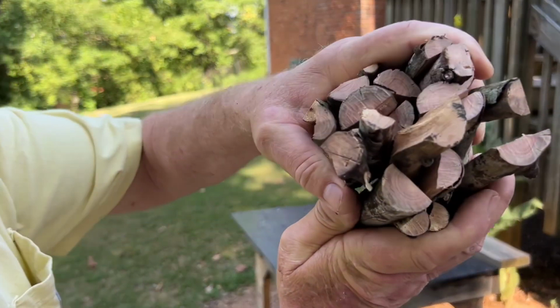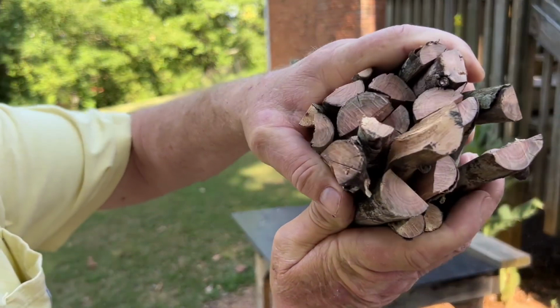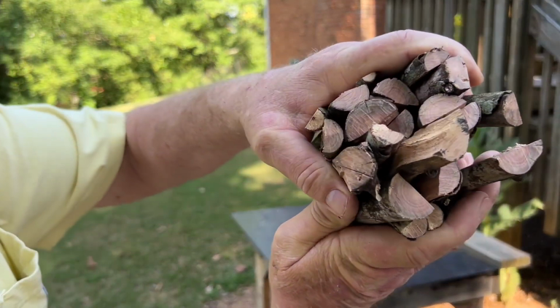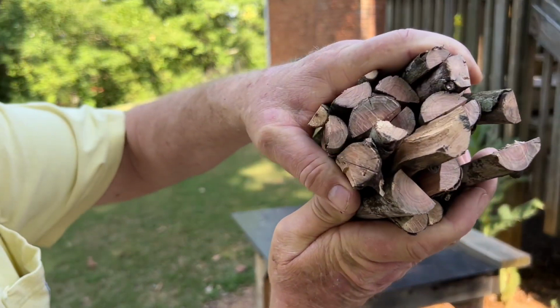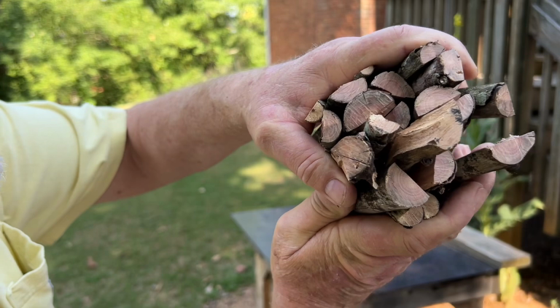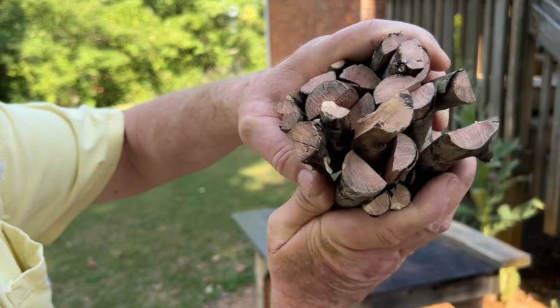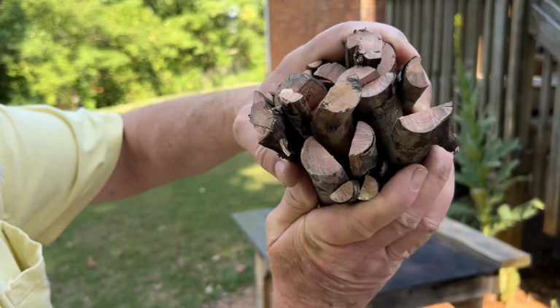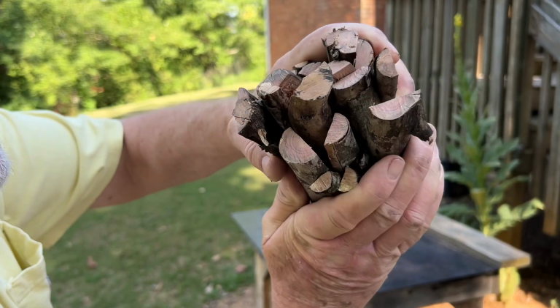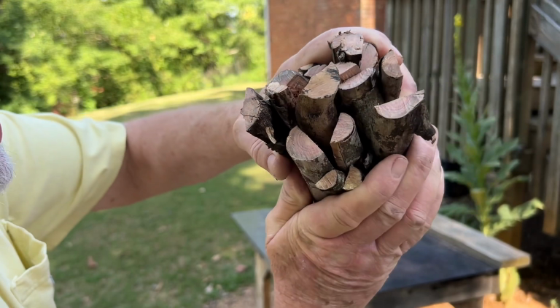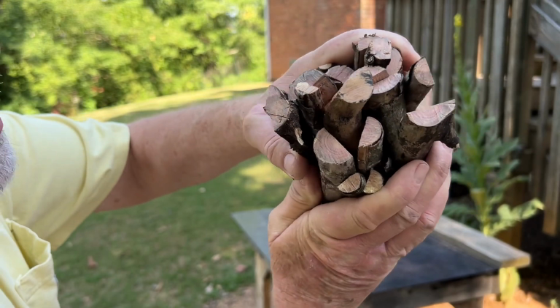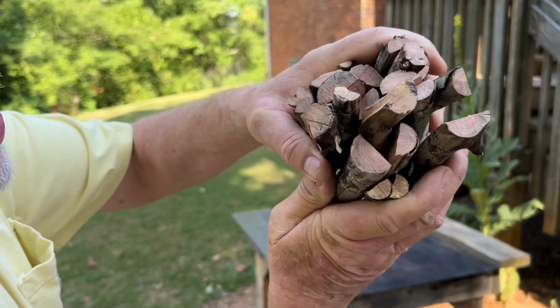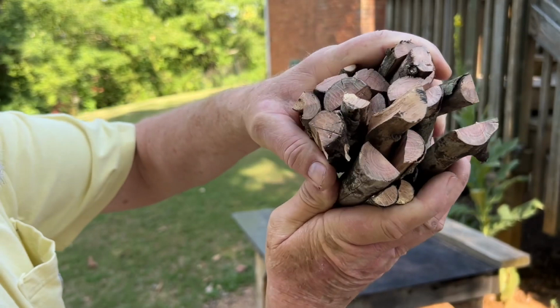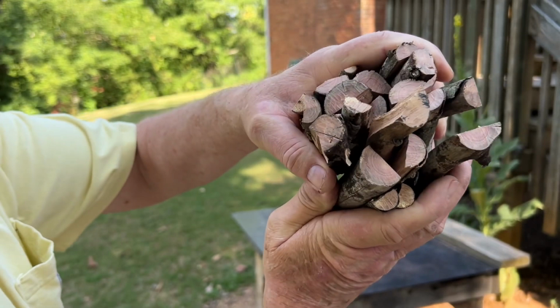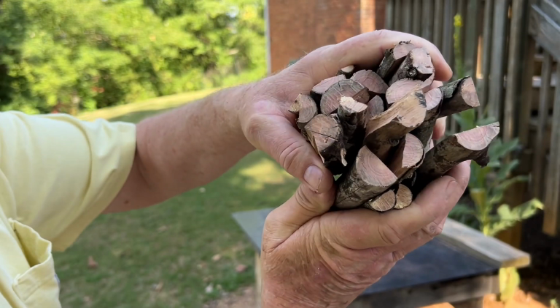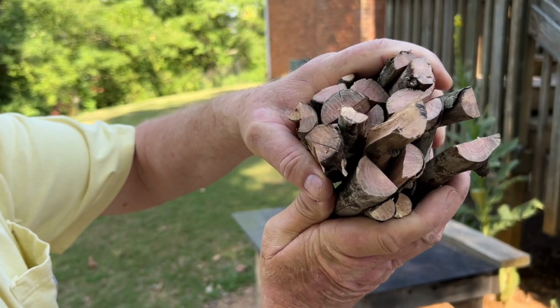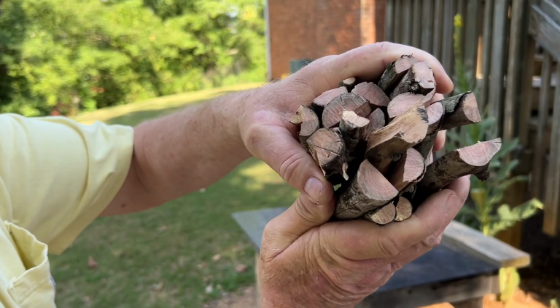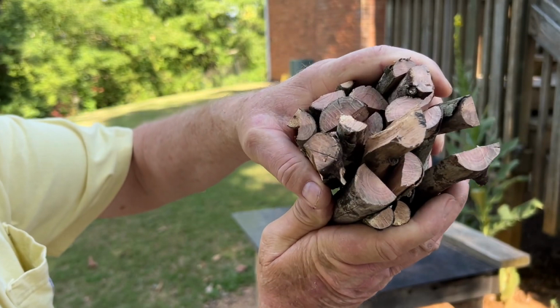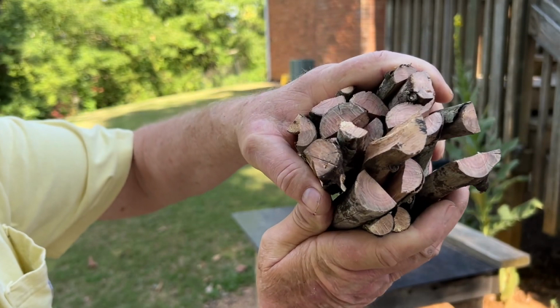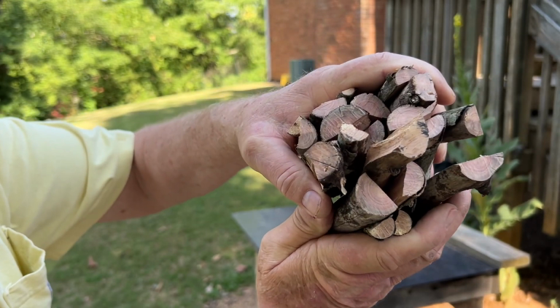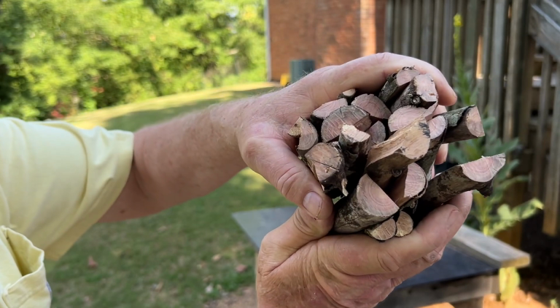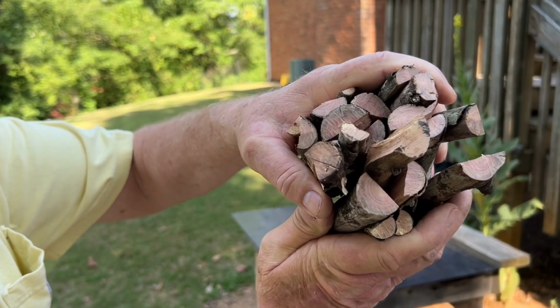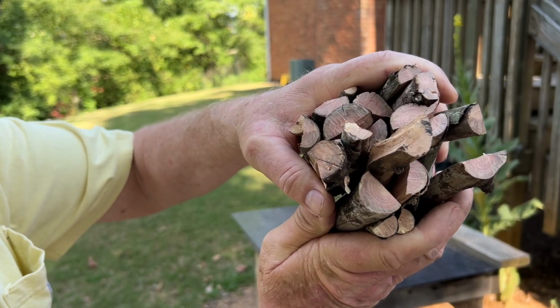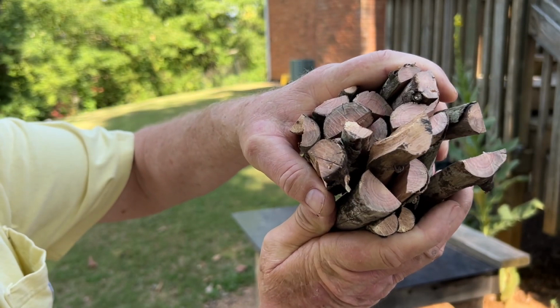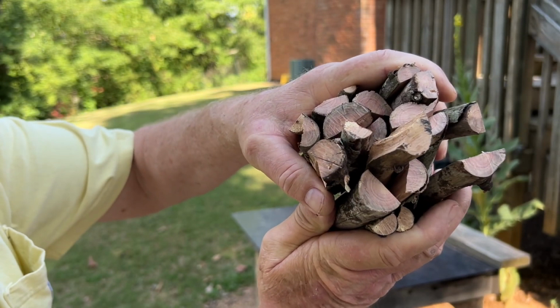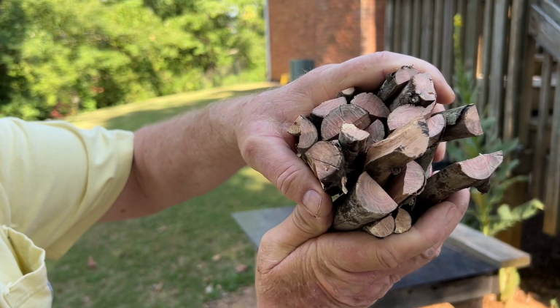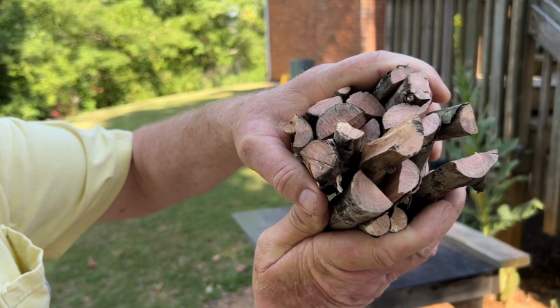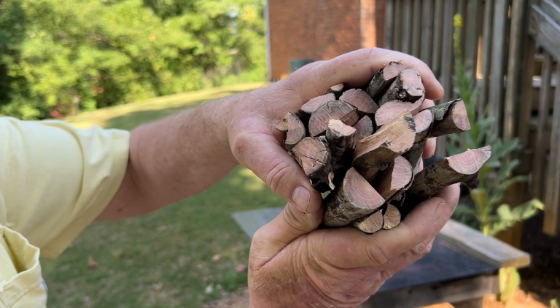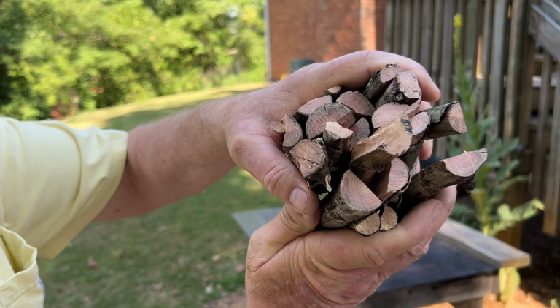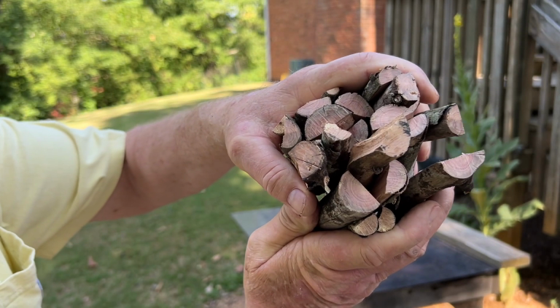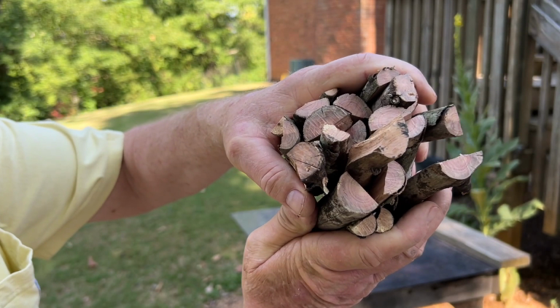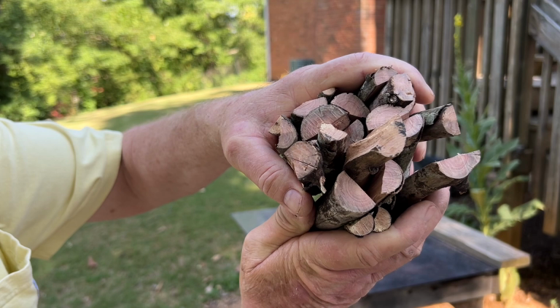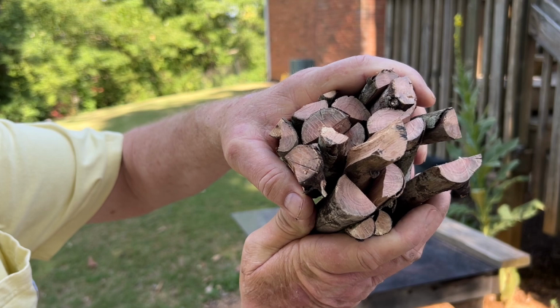Alright, let's set up our log cabin fire lay in the three-quart stainless hobo stove.